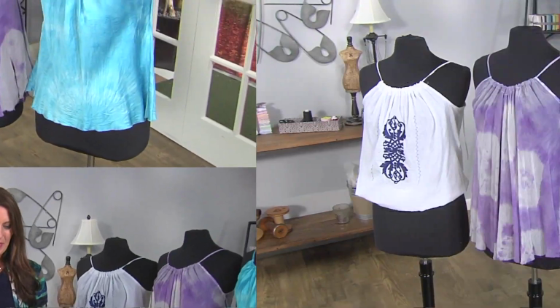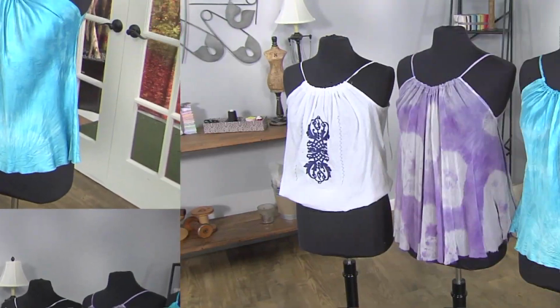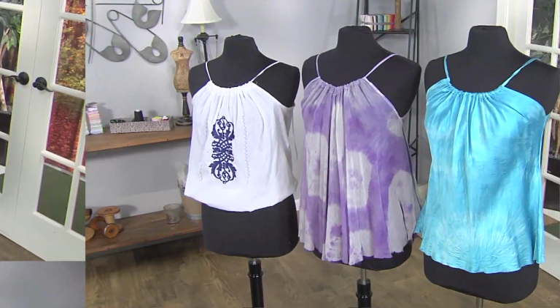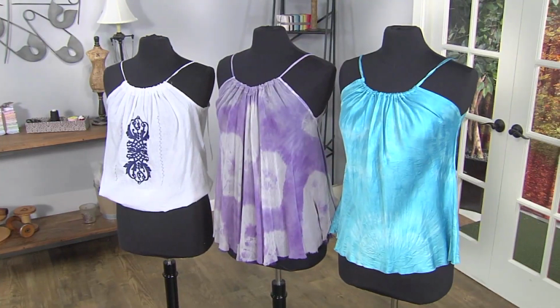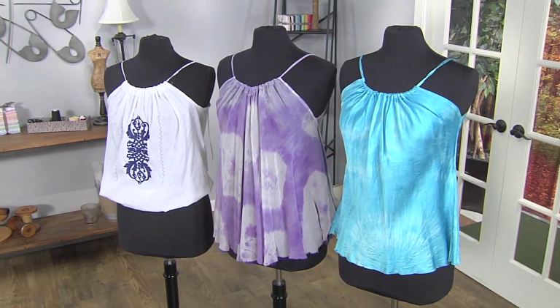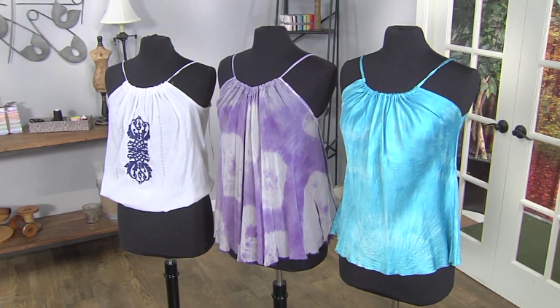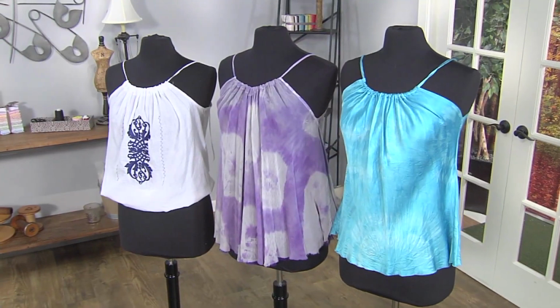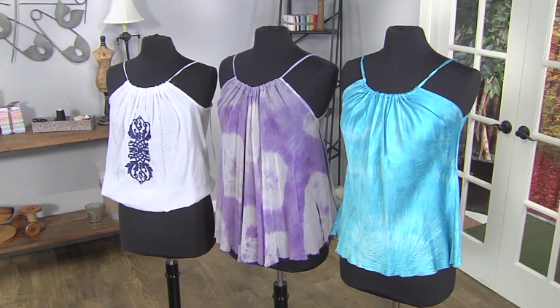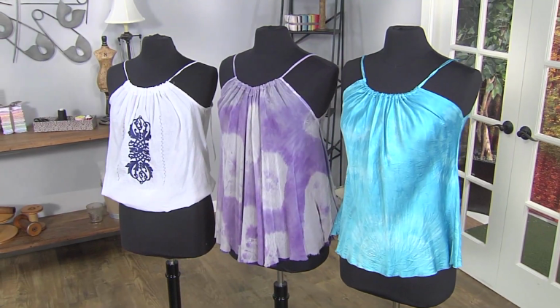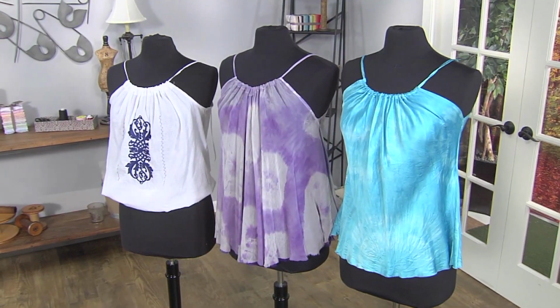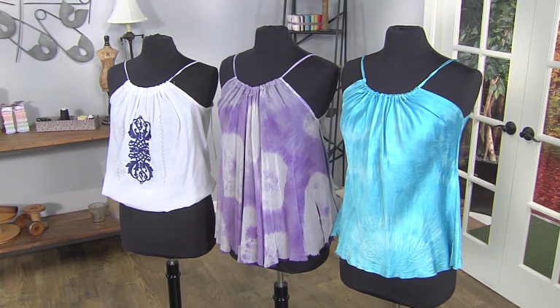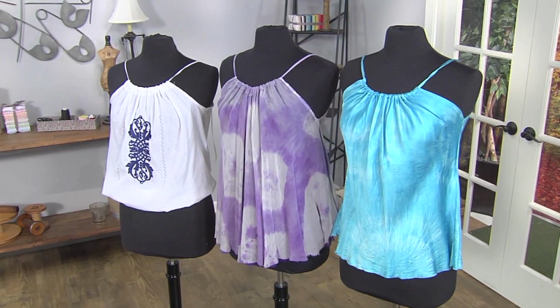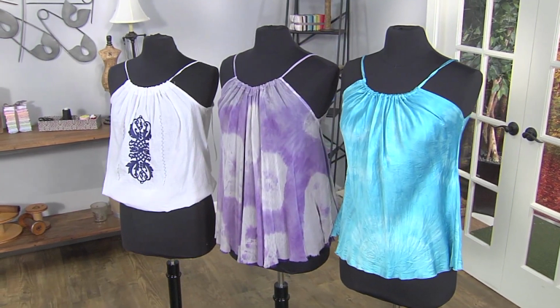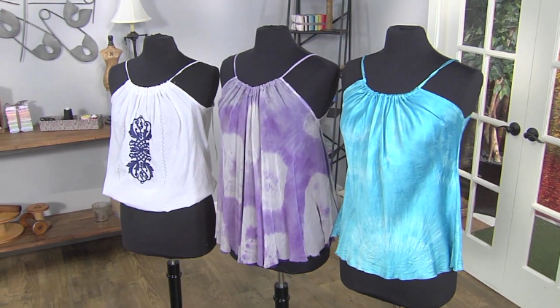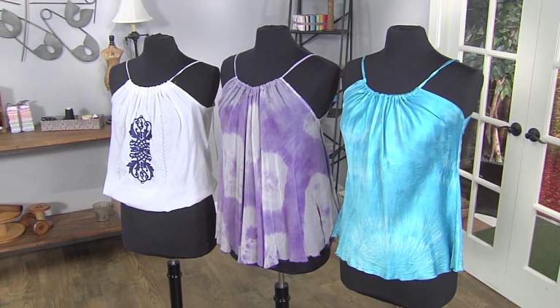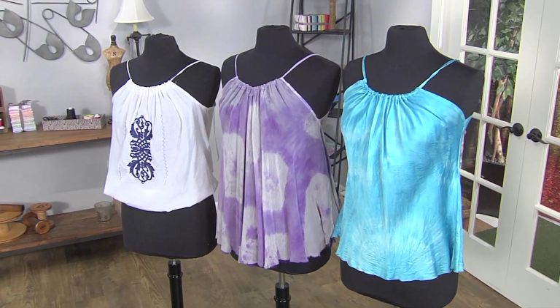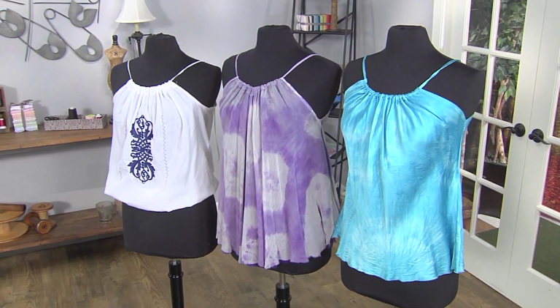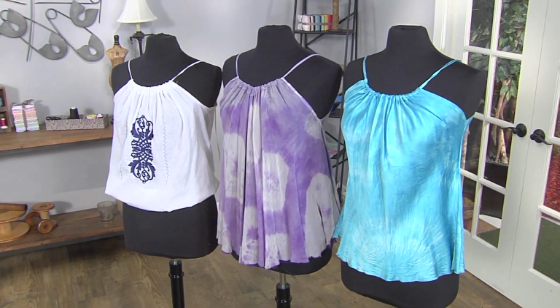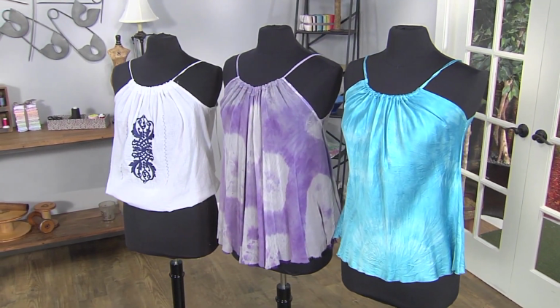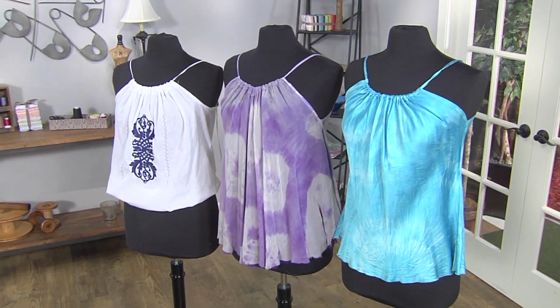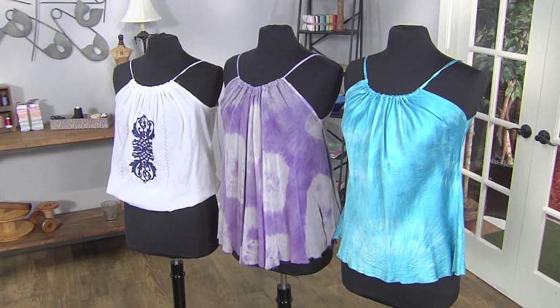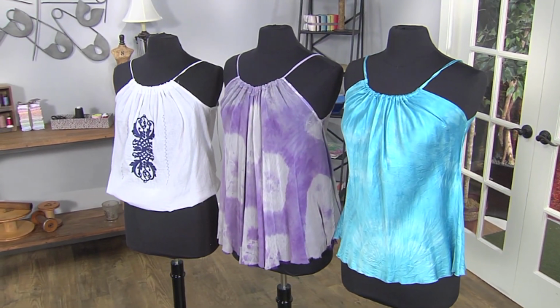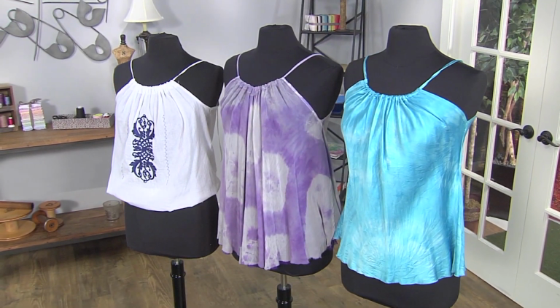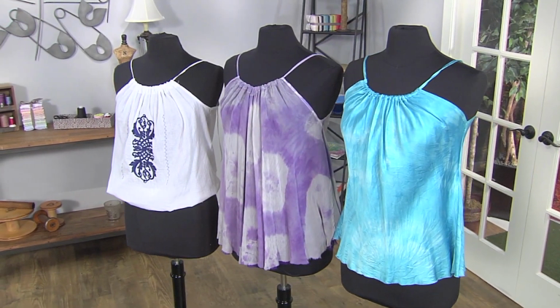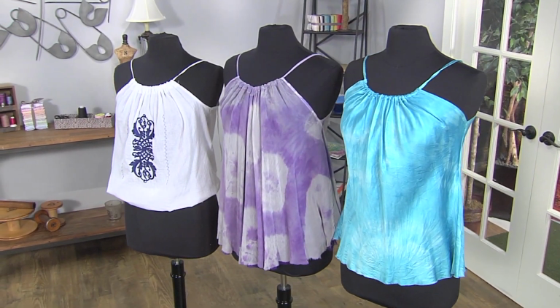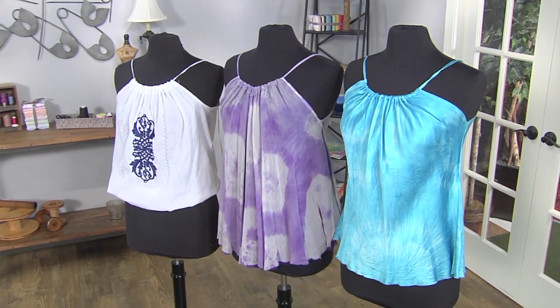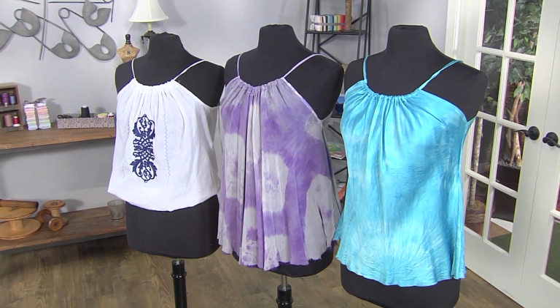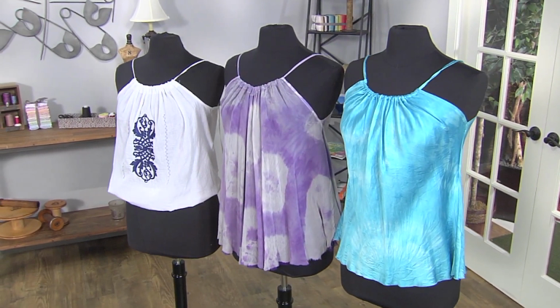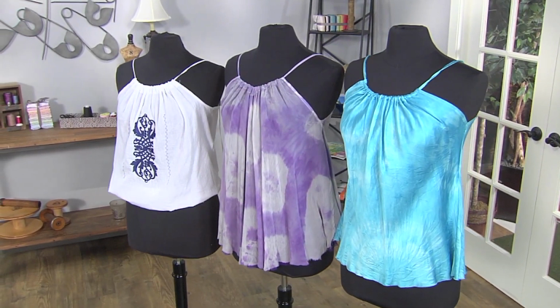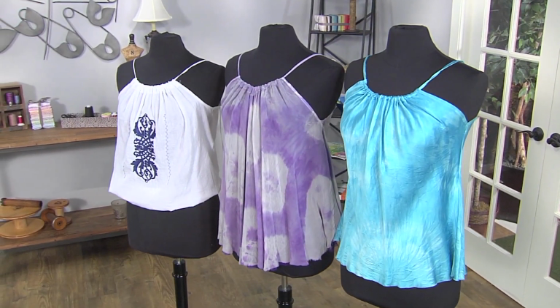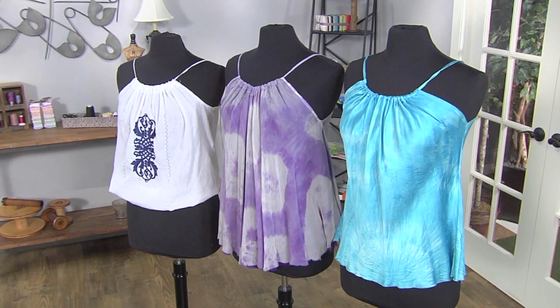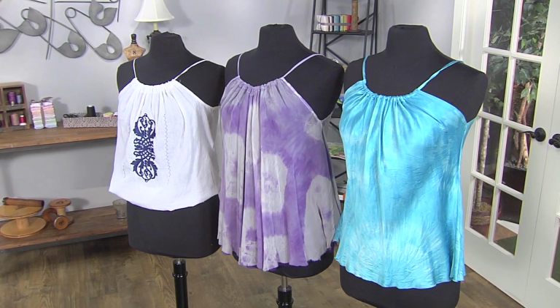And that's how simple it is to sew a cute top for summer in less than 30 minutes.